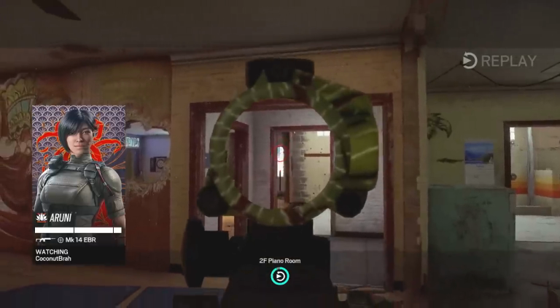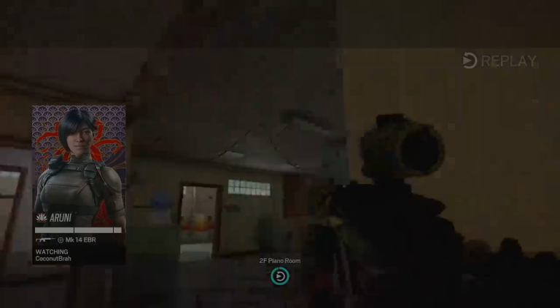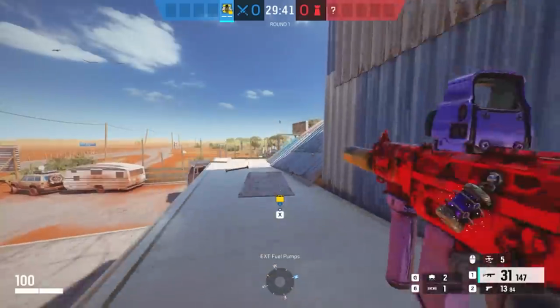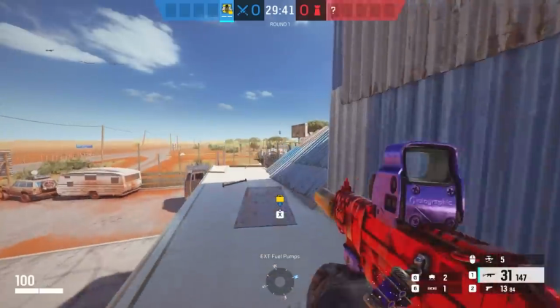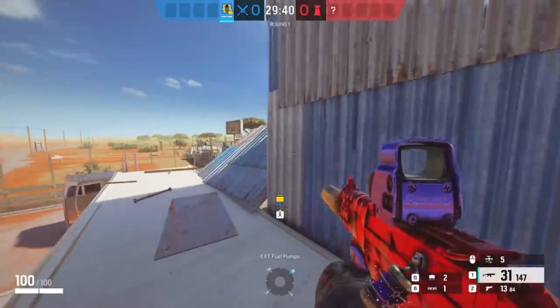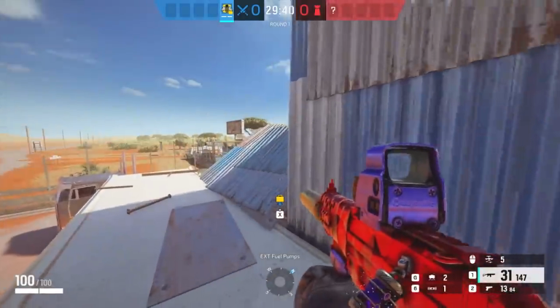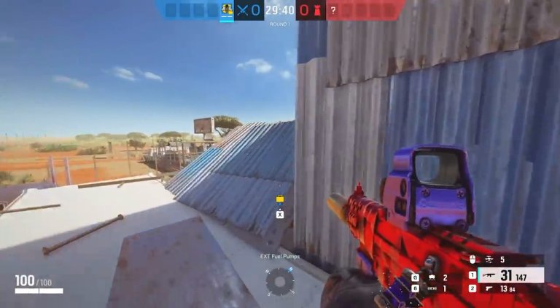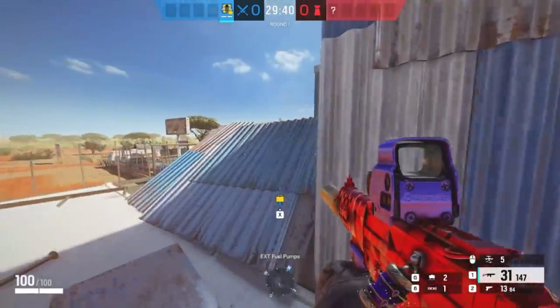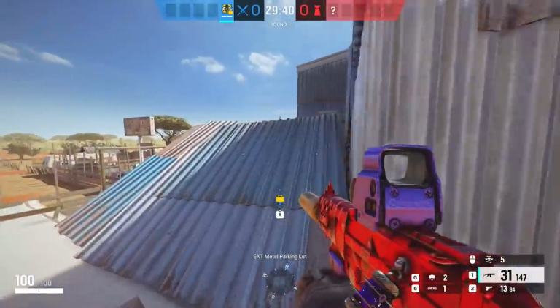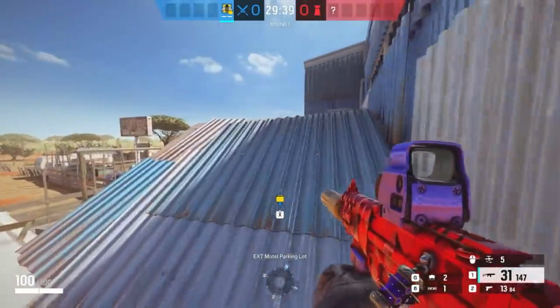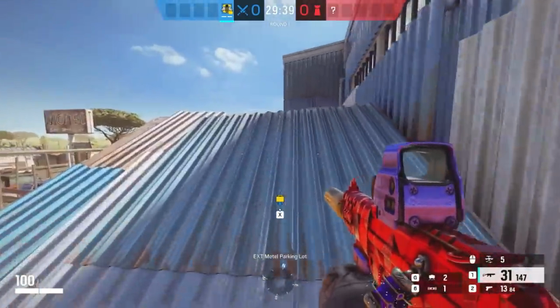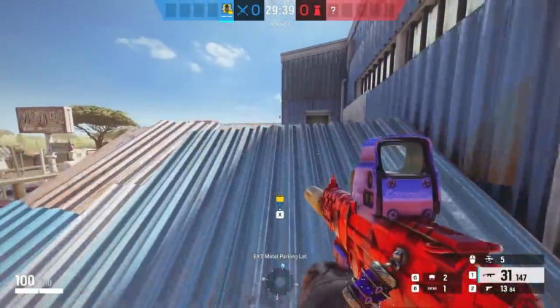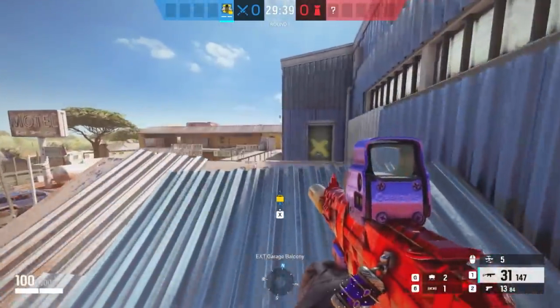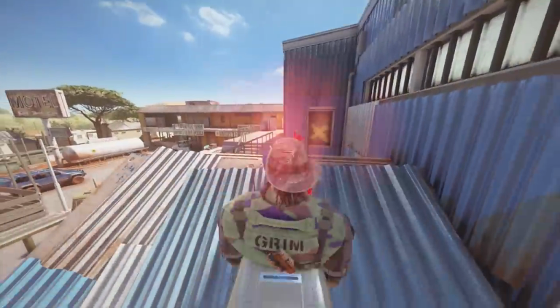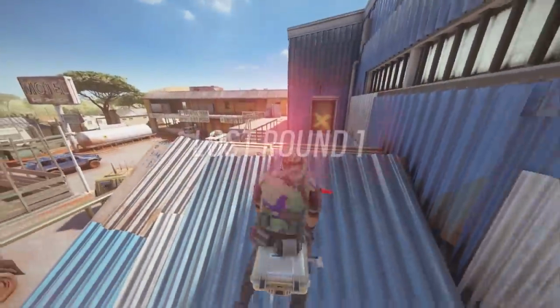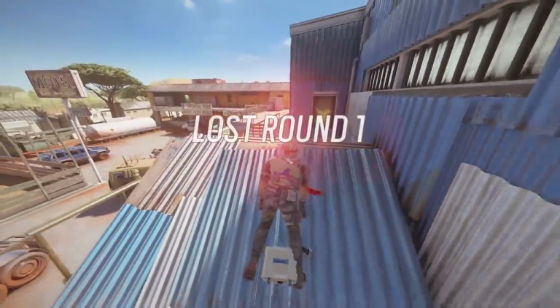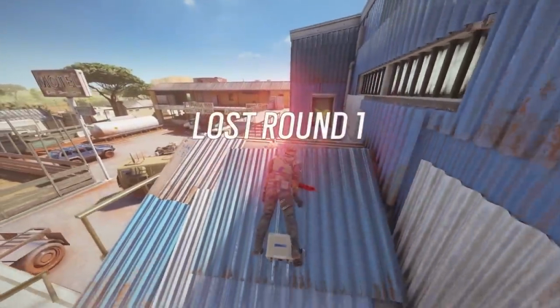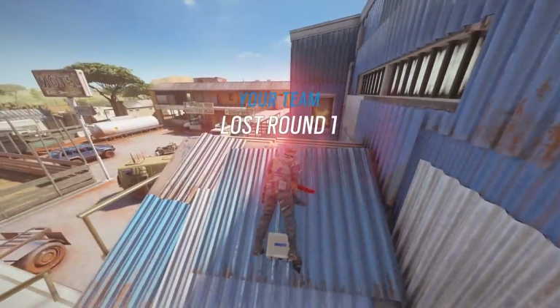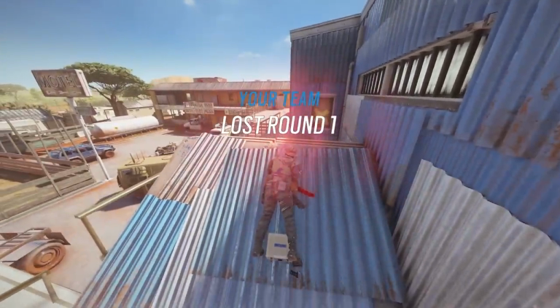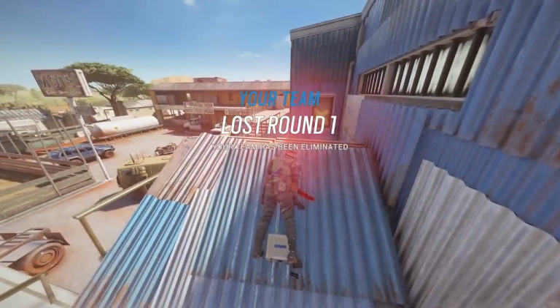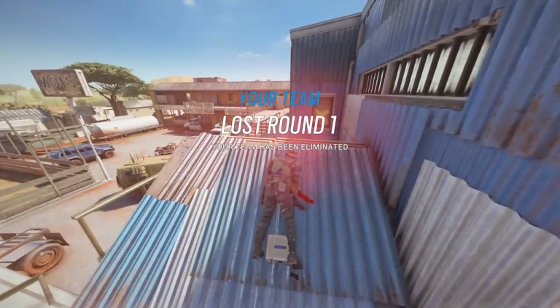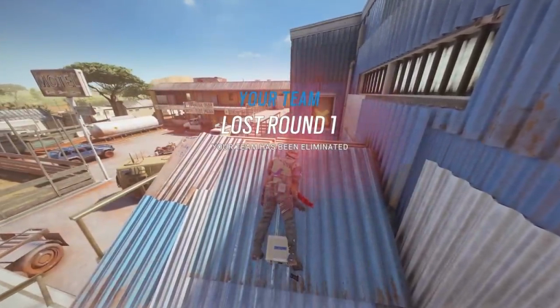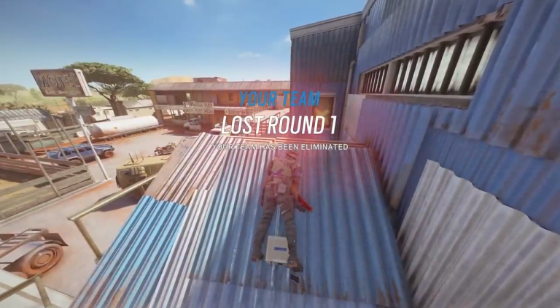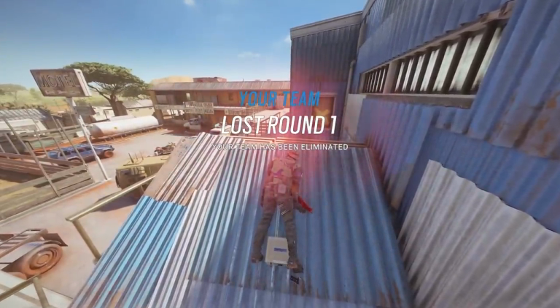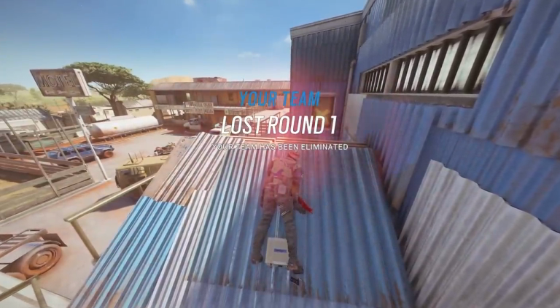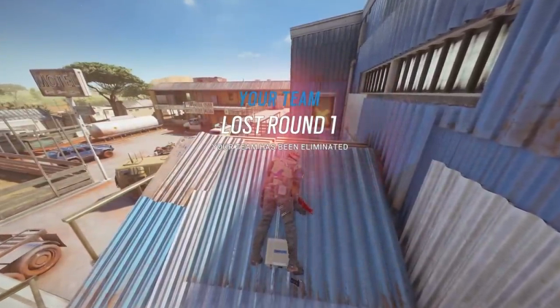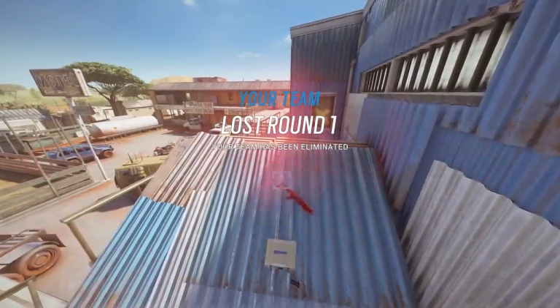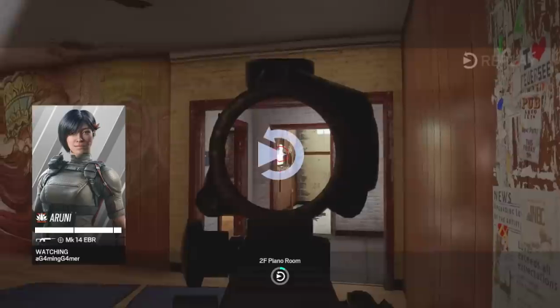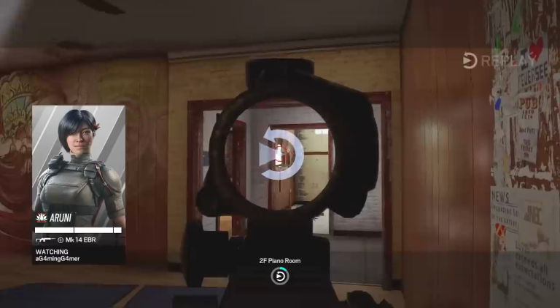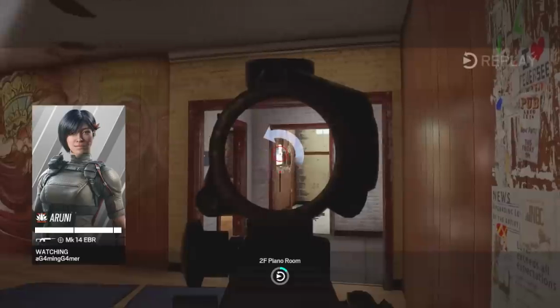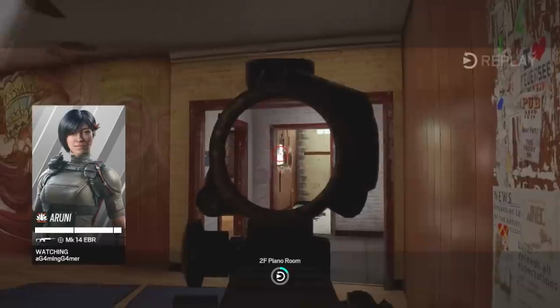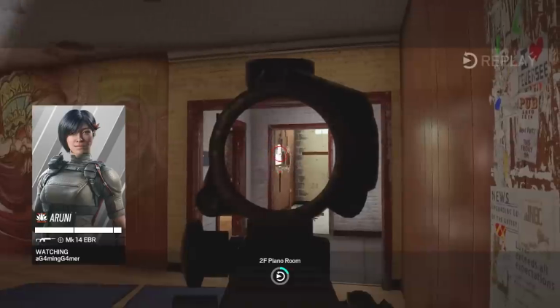A smart attacker is going to be checking for different windows for a spawn peak, but the line of sight is also at a really weird angle so it's still going to surprise them.